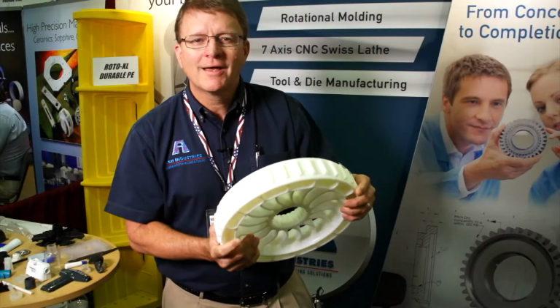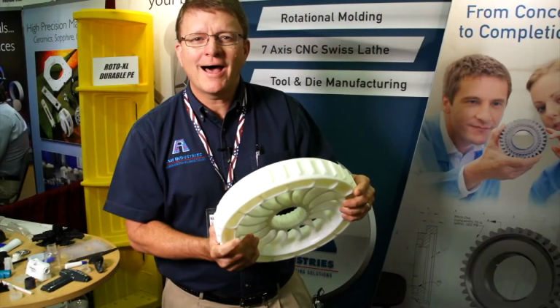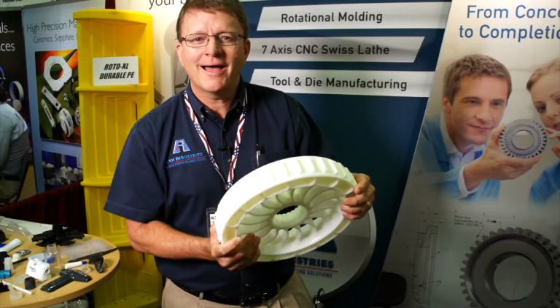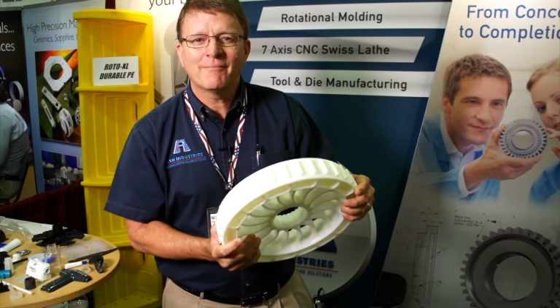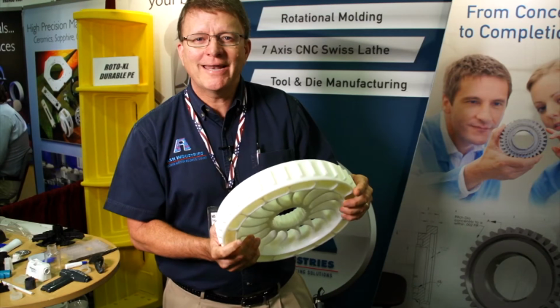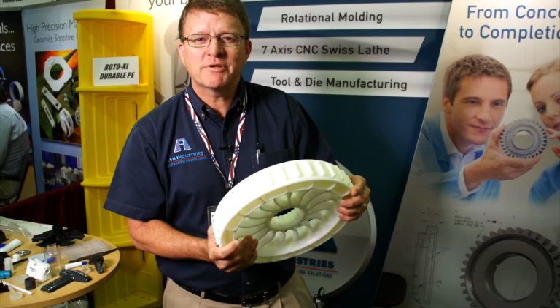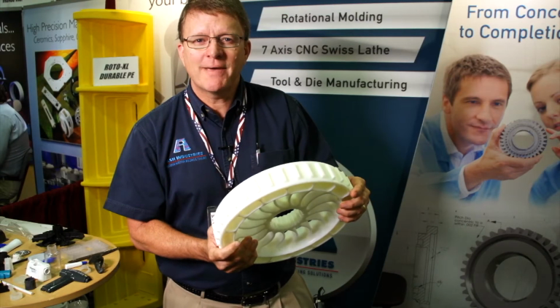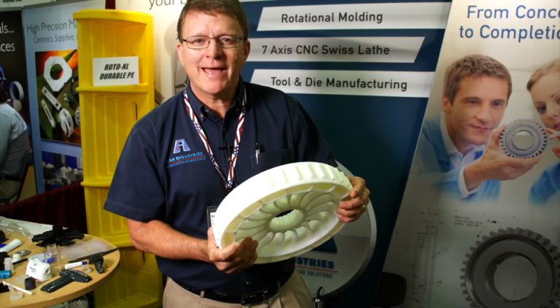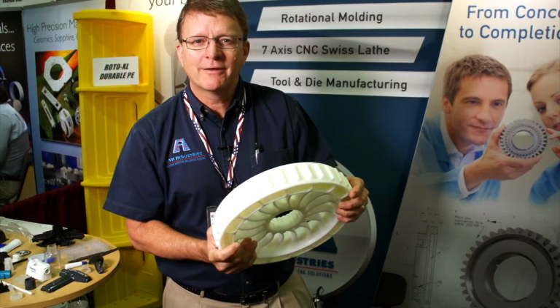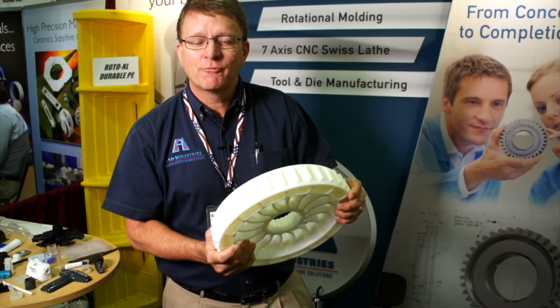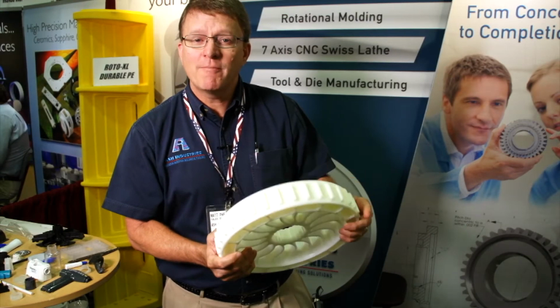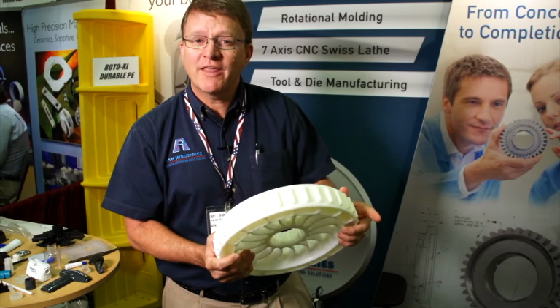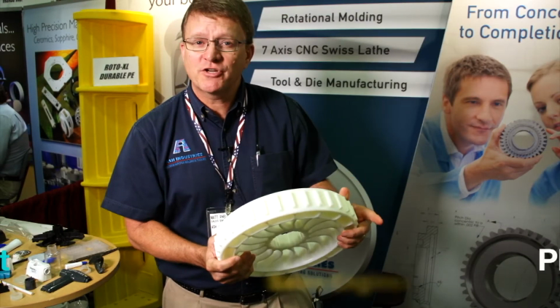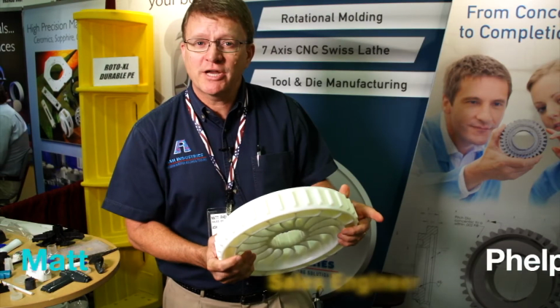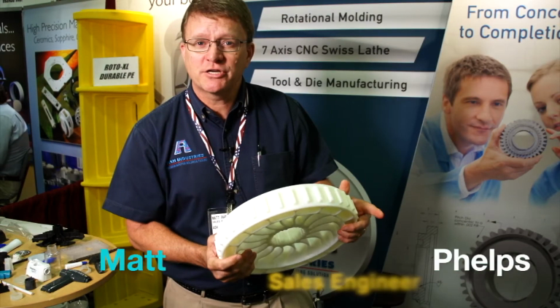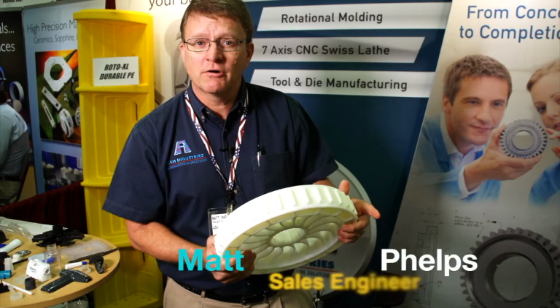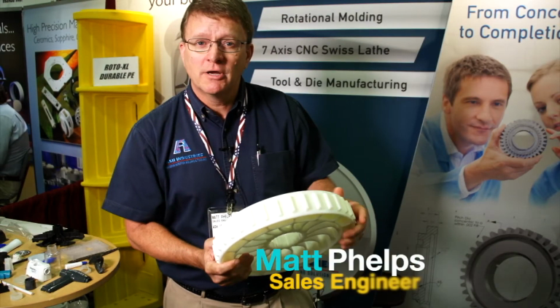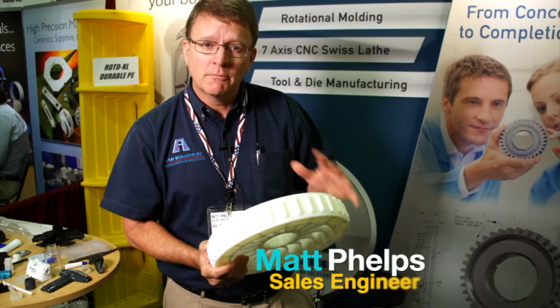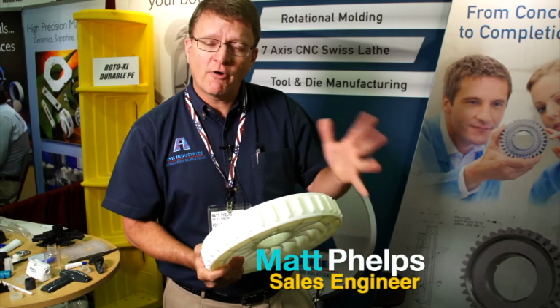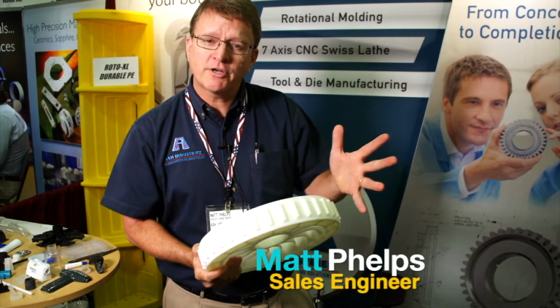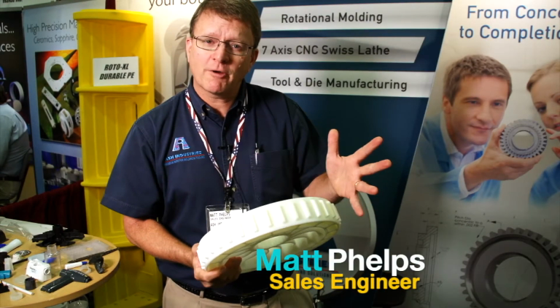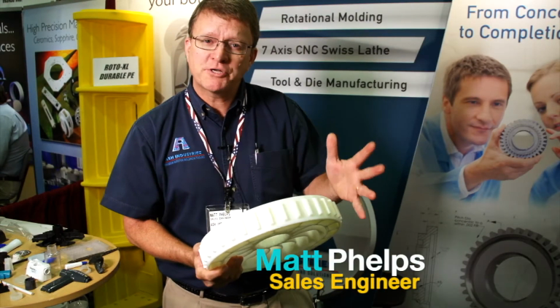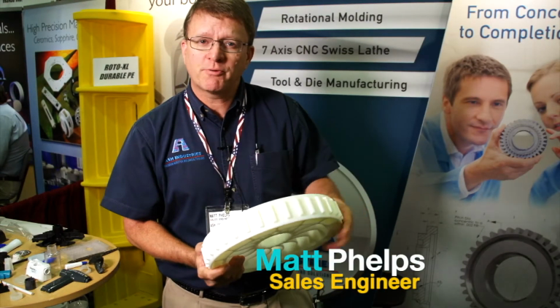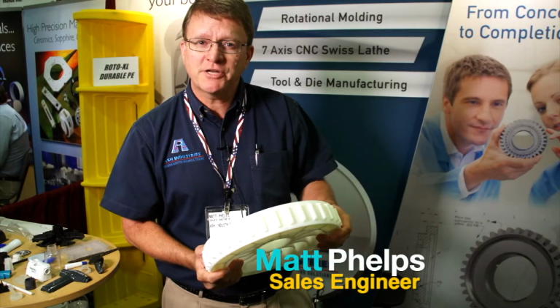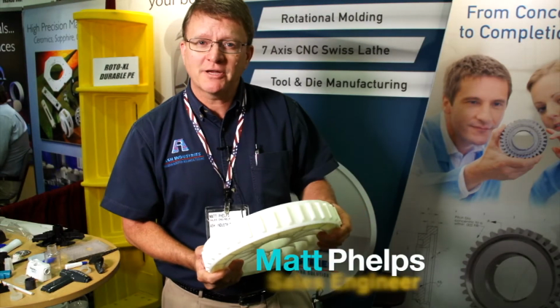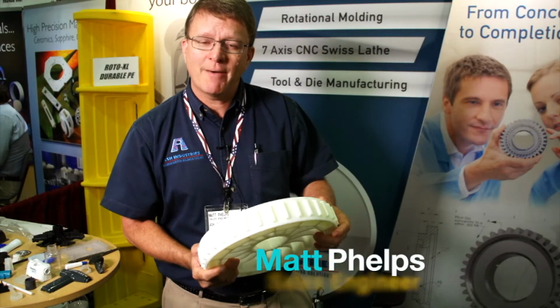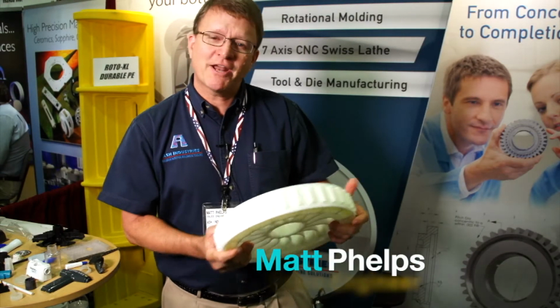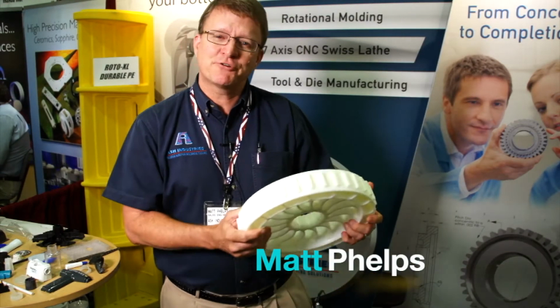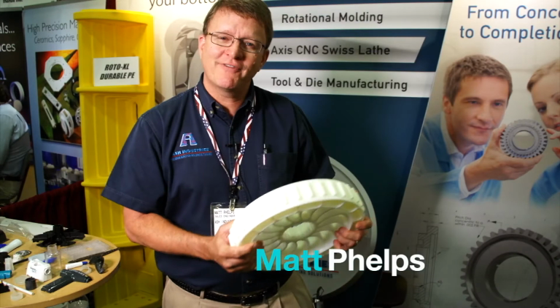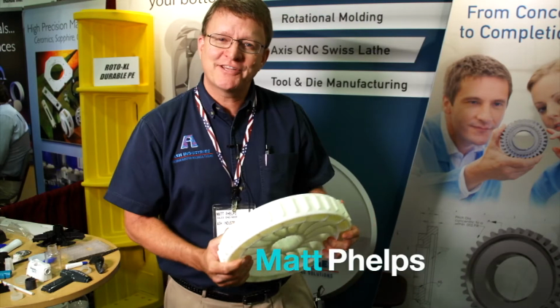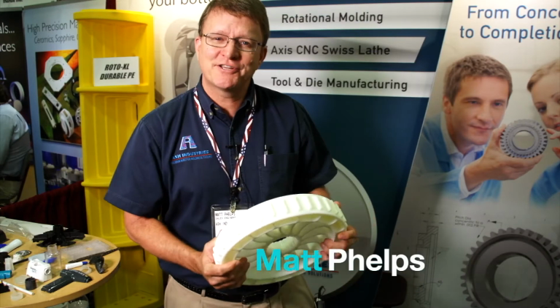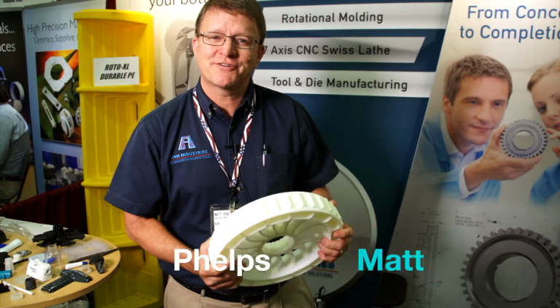Hi, my name is Matt. We met at the trade show. Before we talk about your project, how about a tour of Ash Industries?